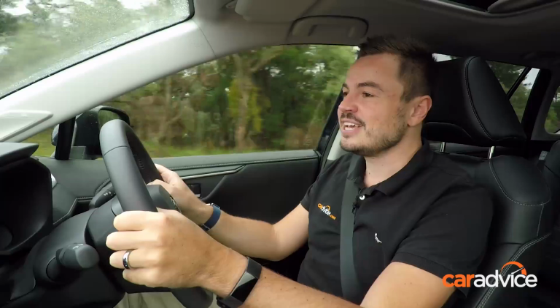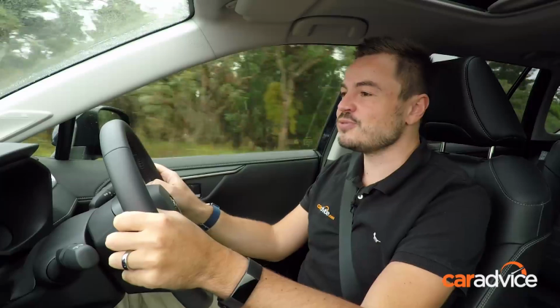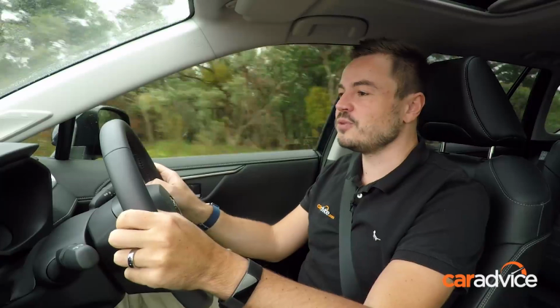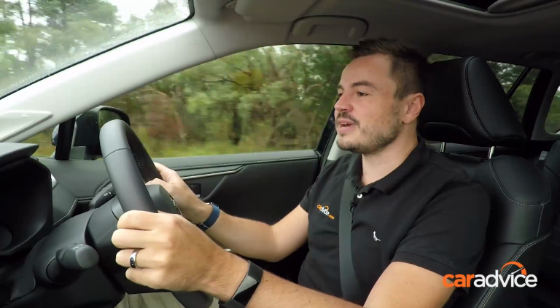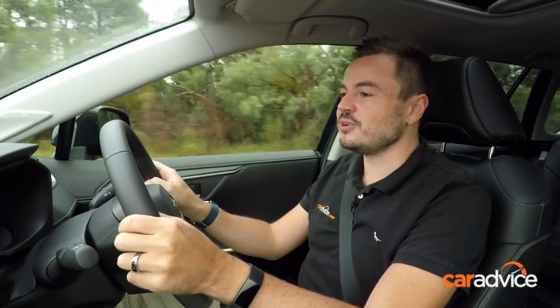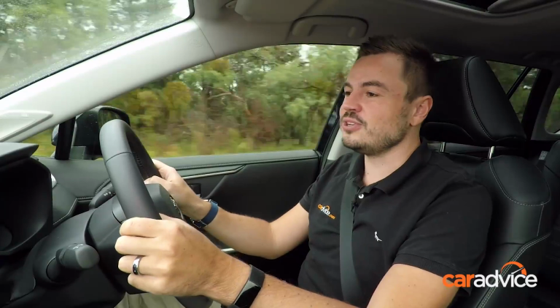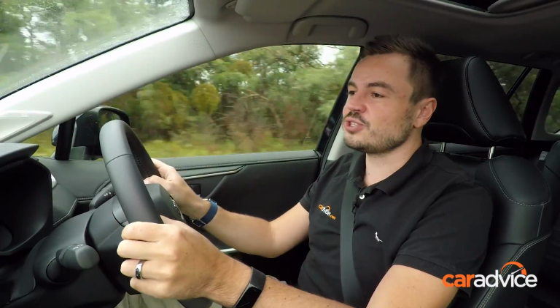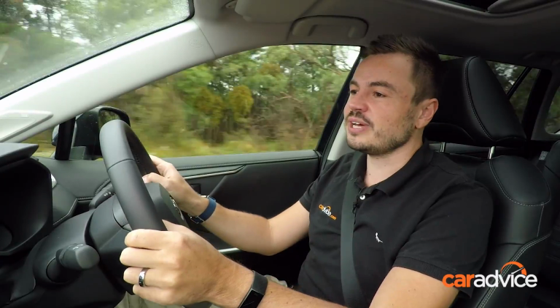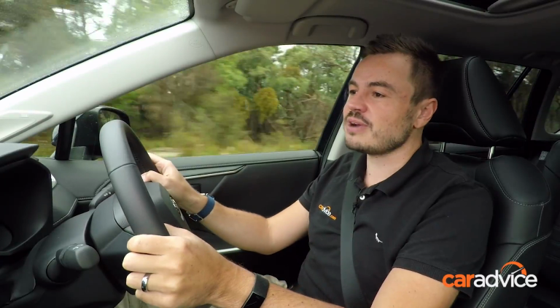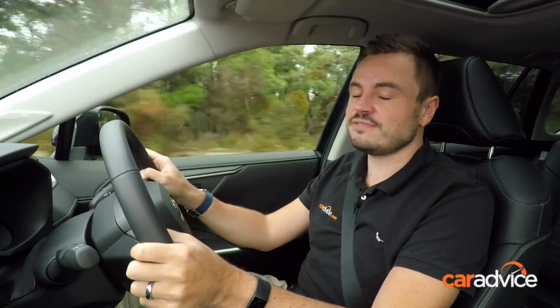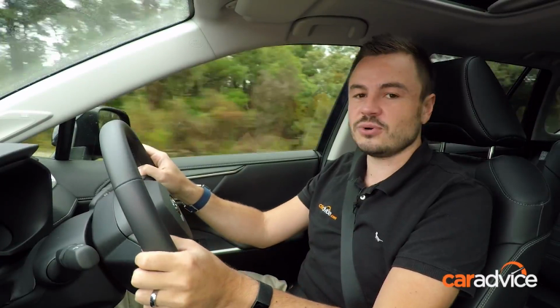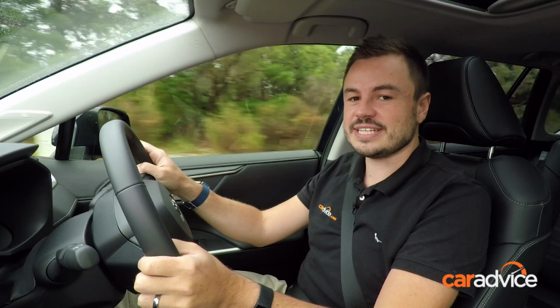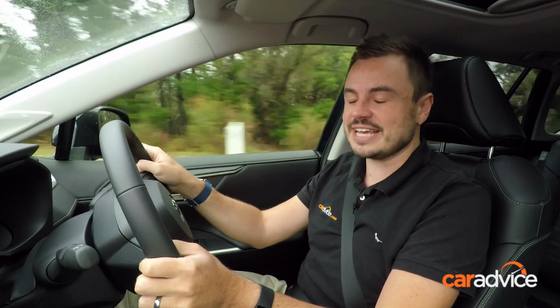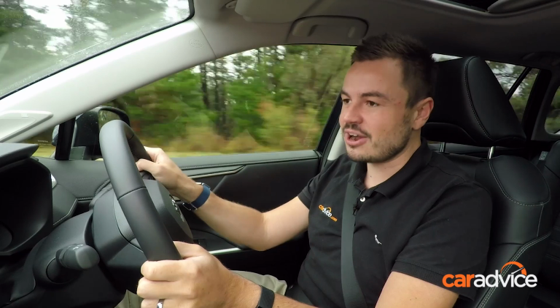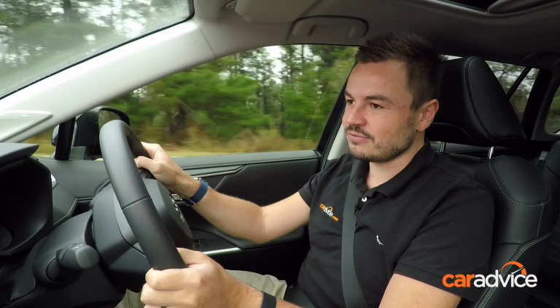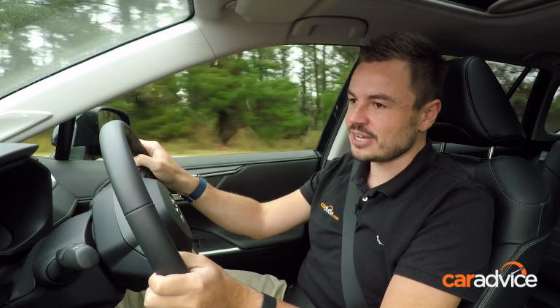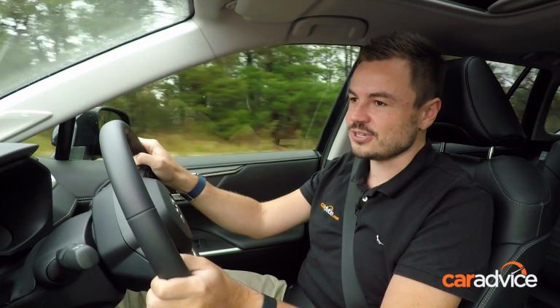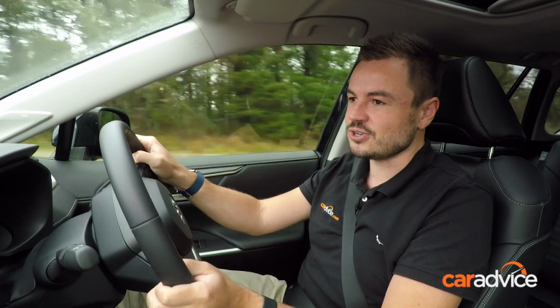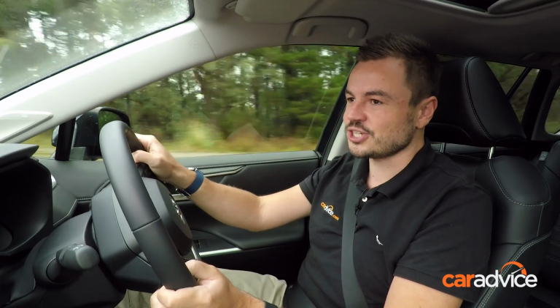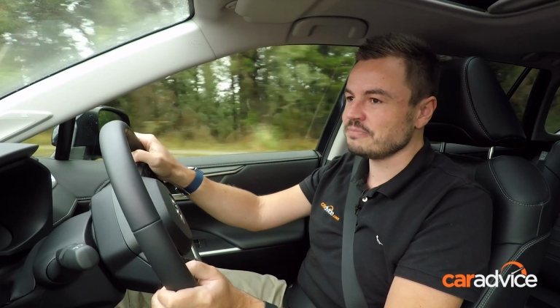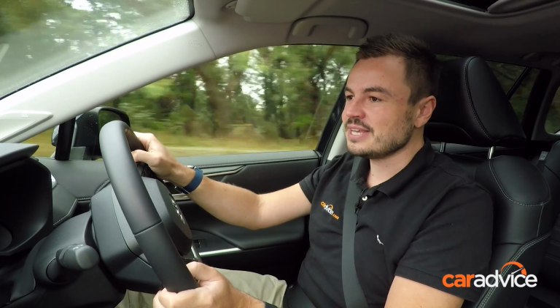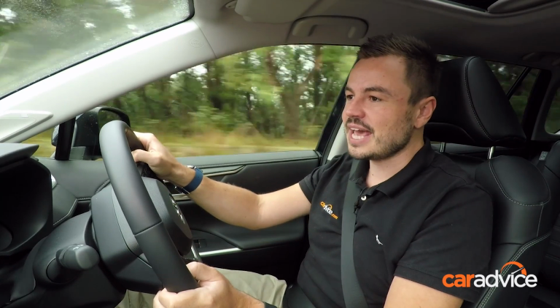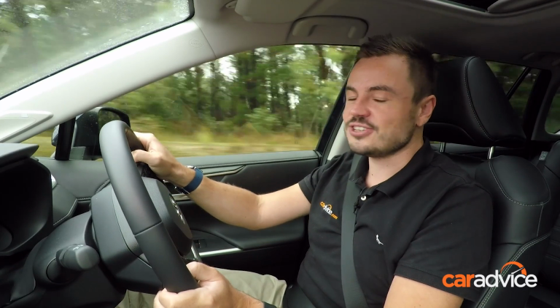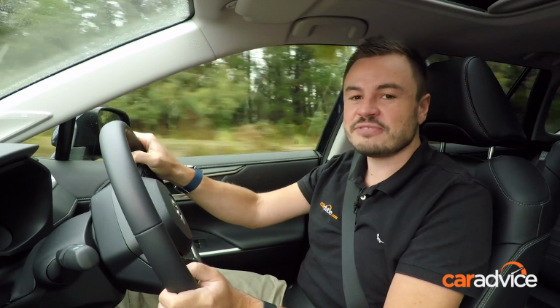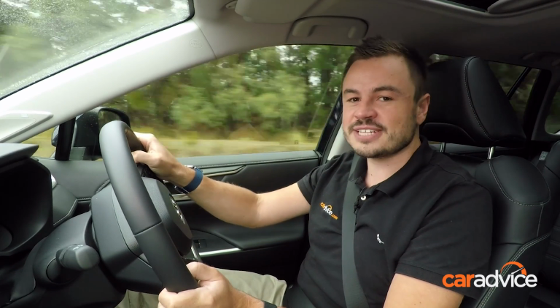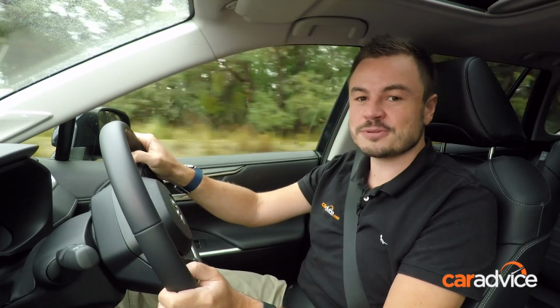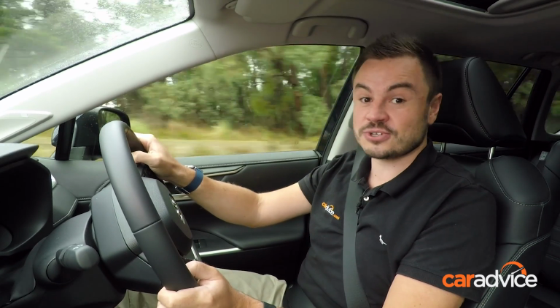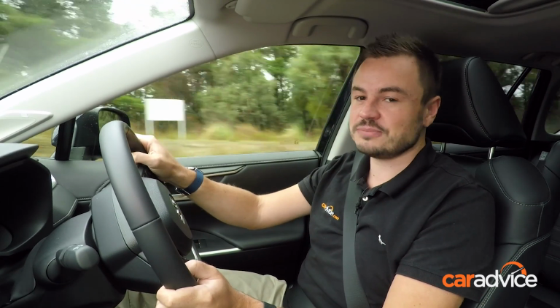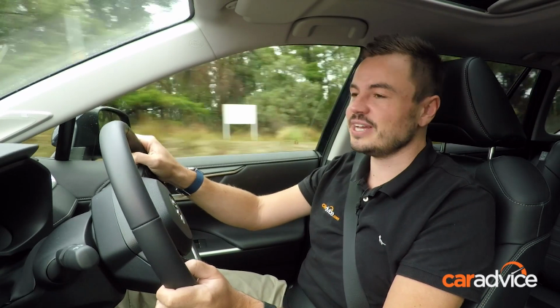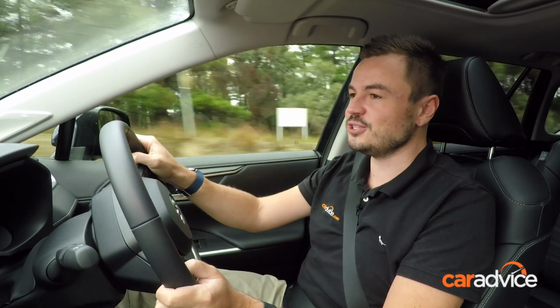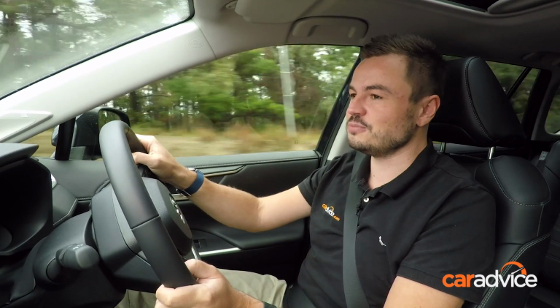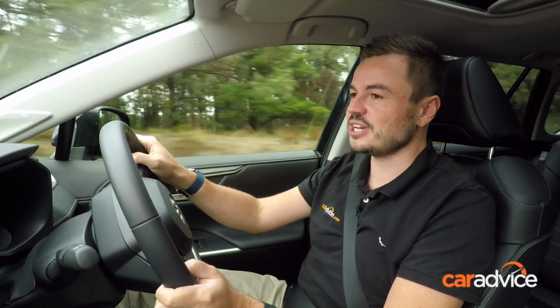To read more about the all-new Toyota RAV4, head to caradvice.com, and don't forget to subscribe to our YouTube channel.